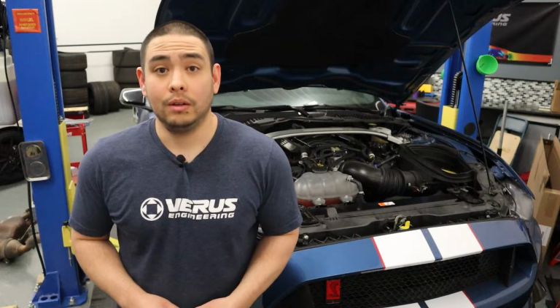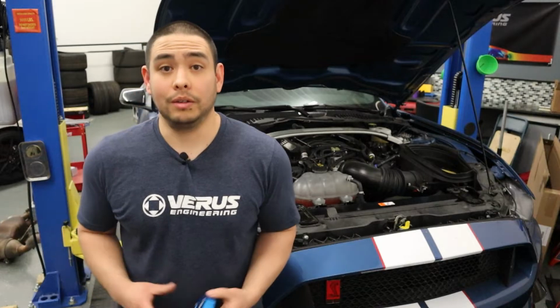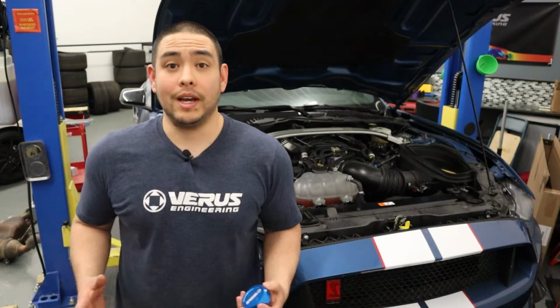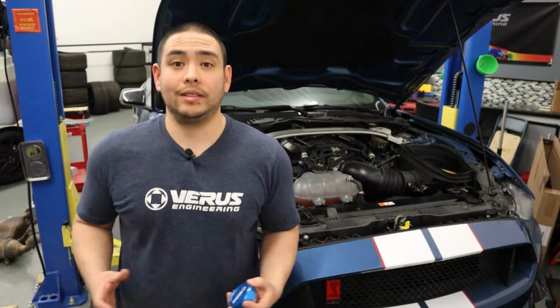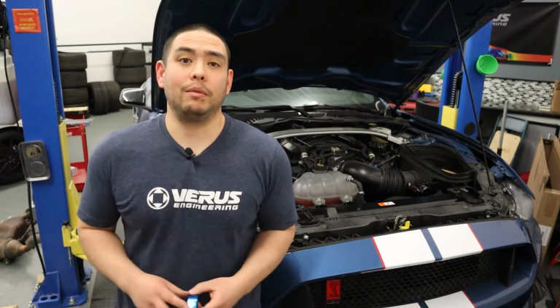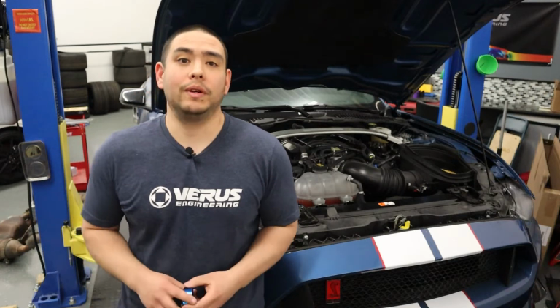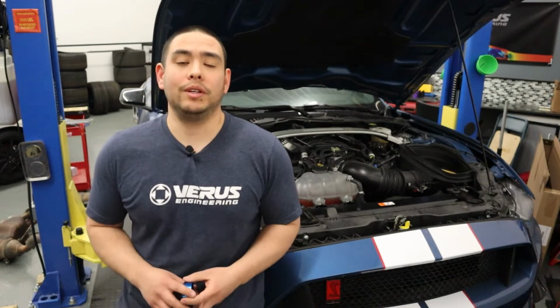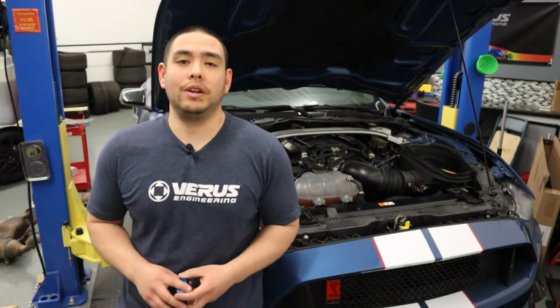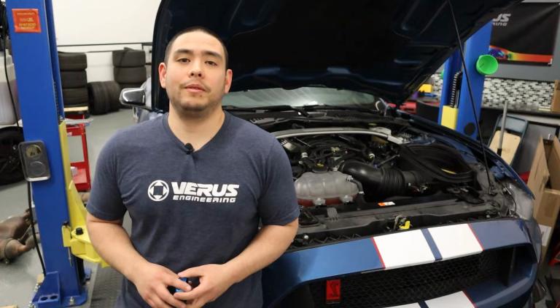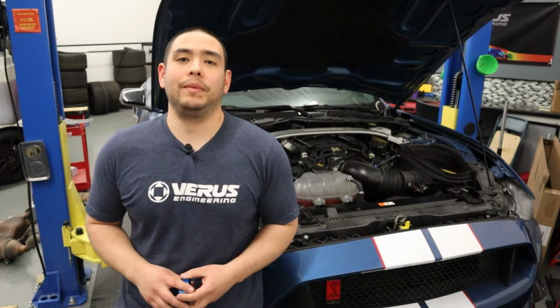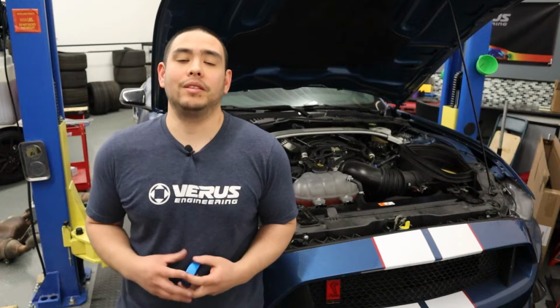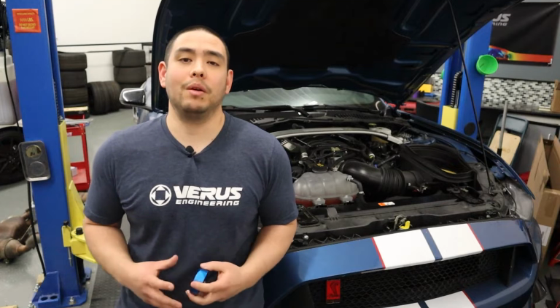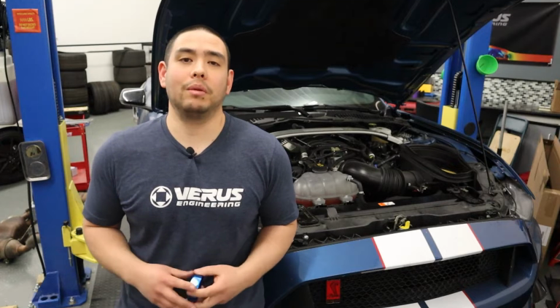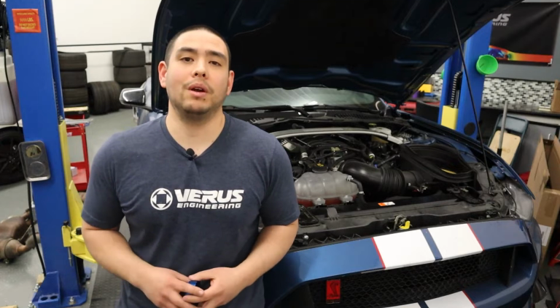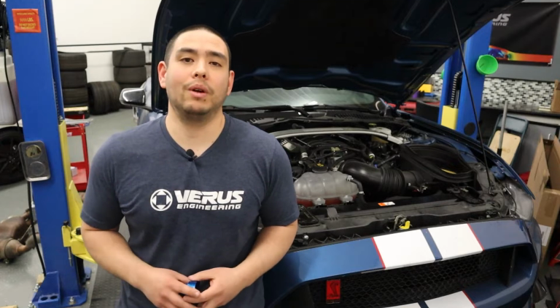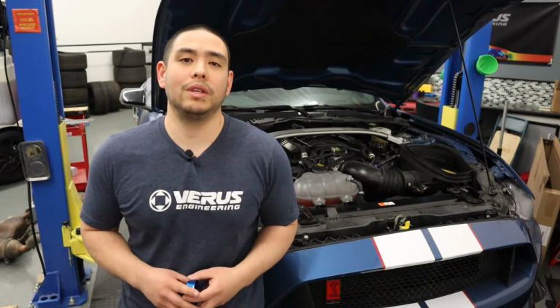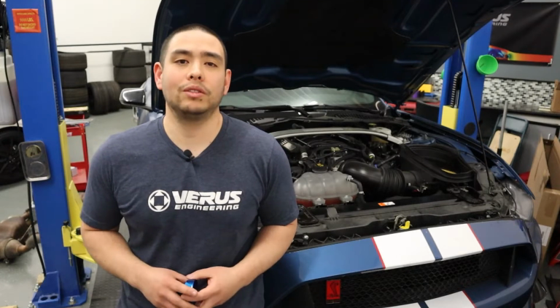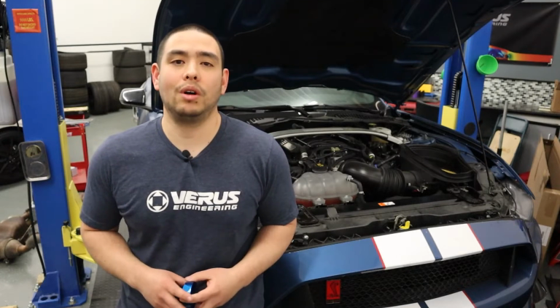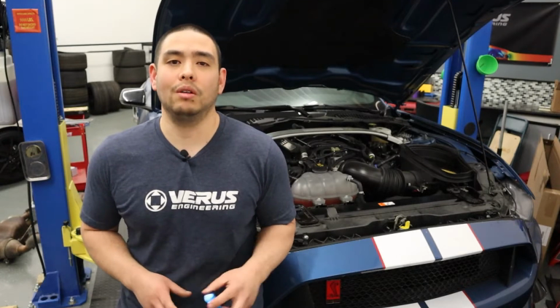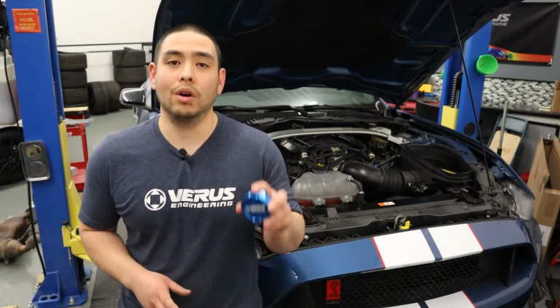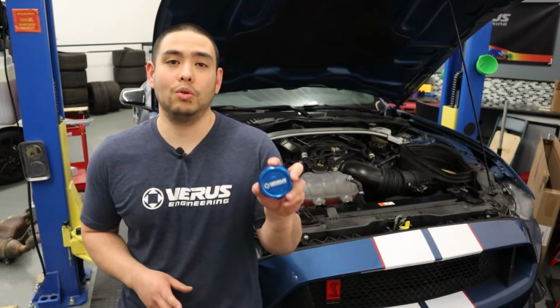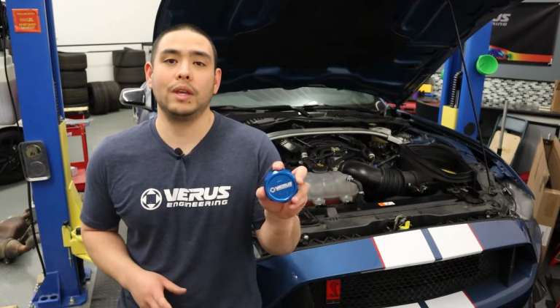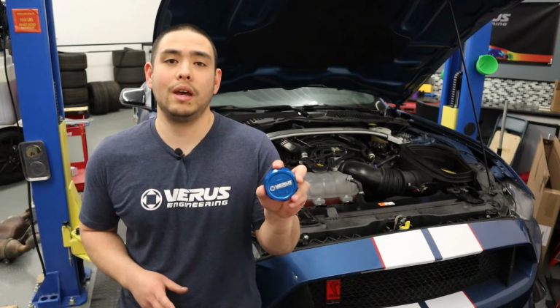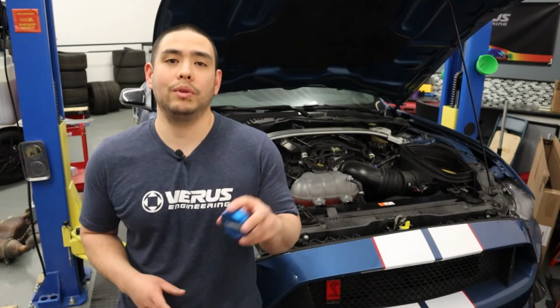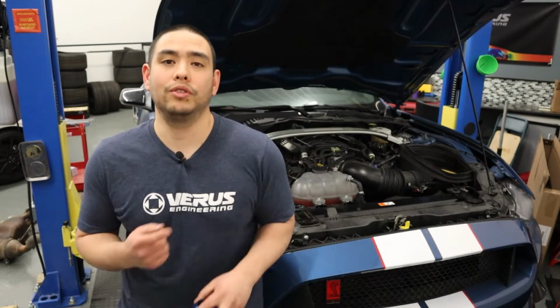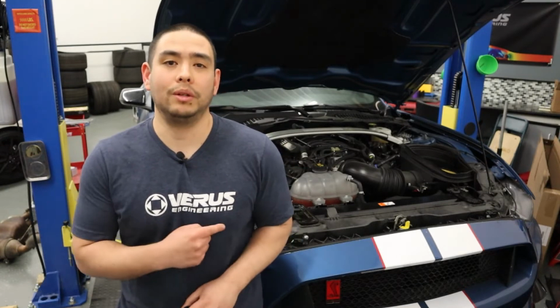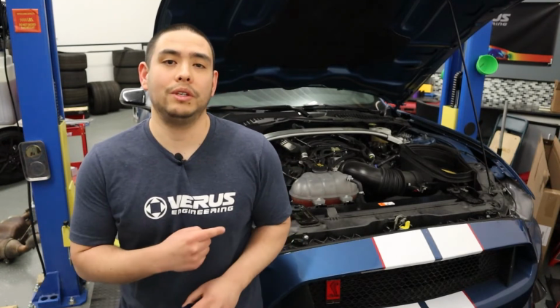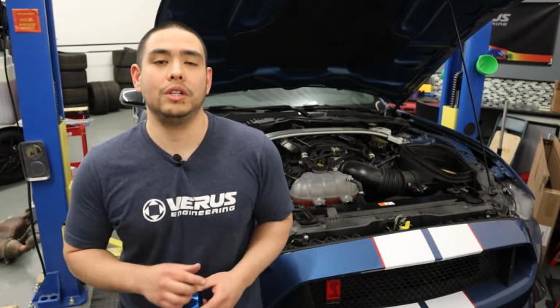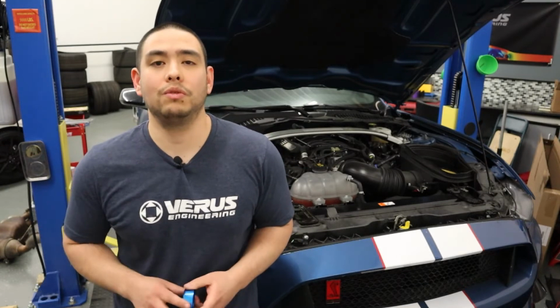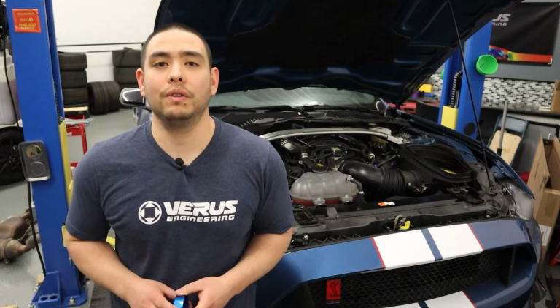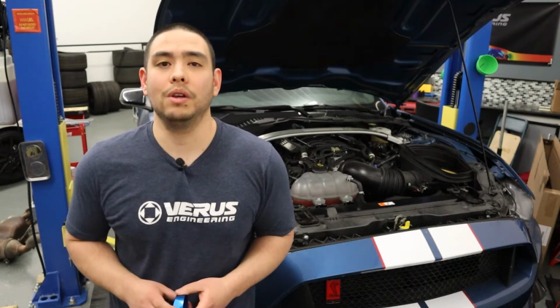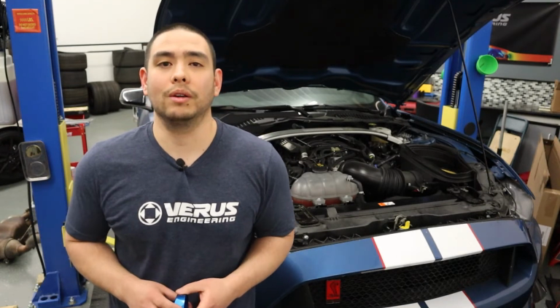What's up guys, Tom from Ferris Engineering, and today we're going to be going over the install of our coolant cap on the Shelby GT350R.